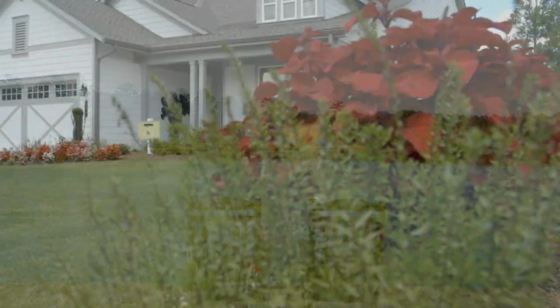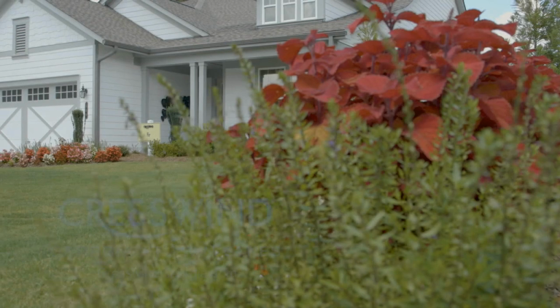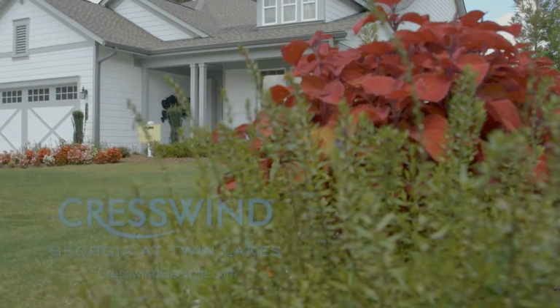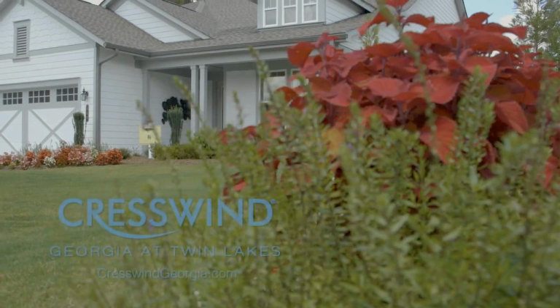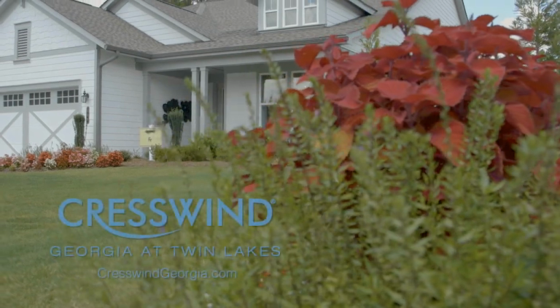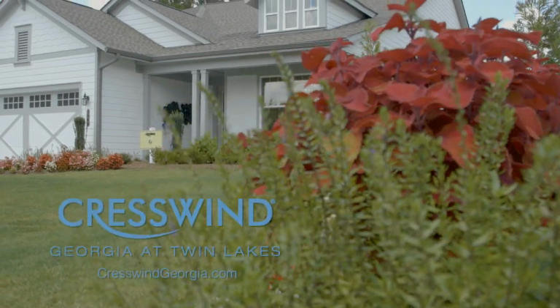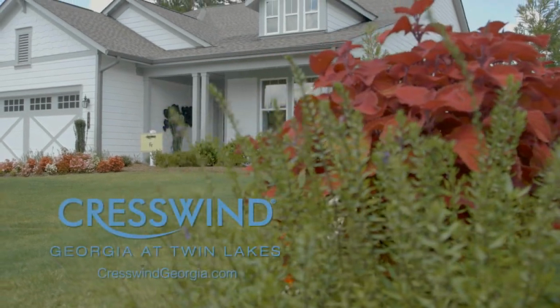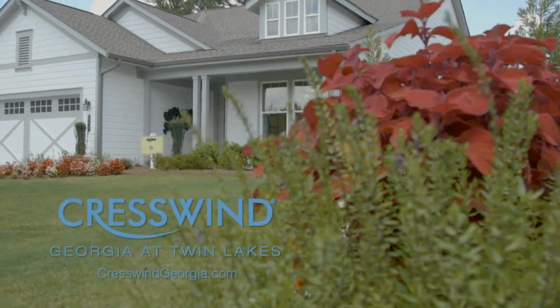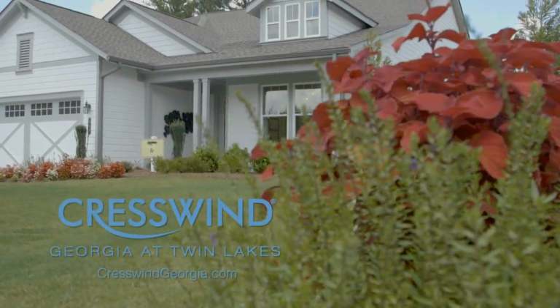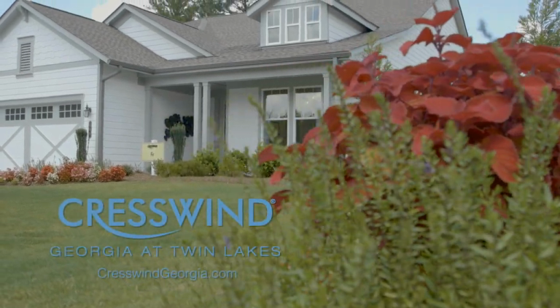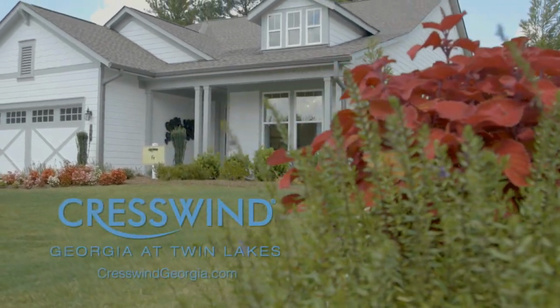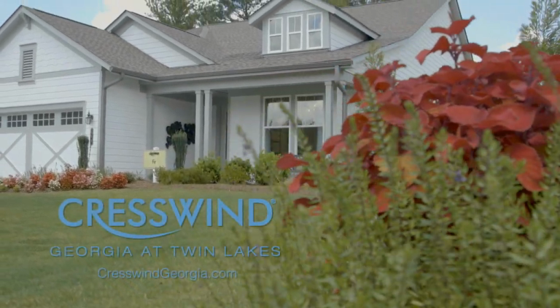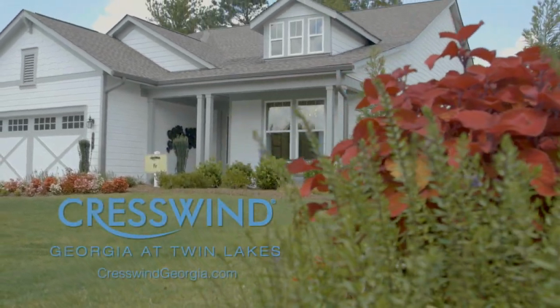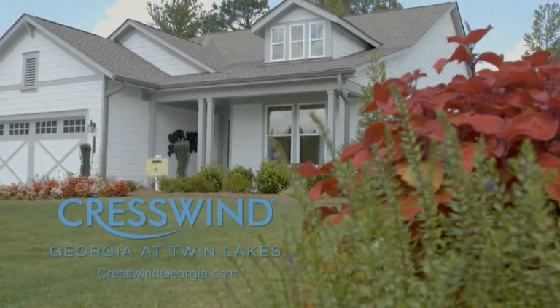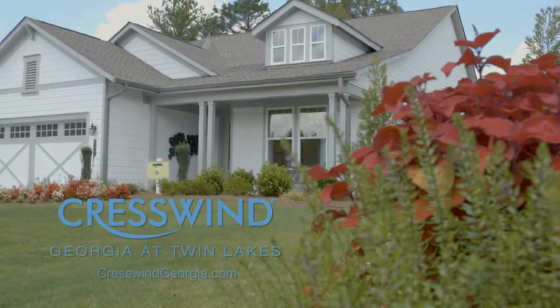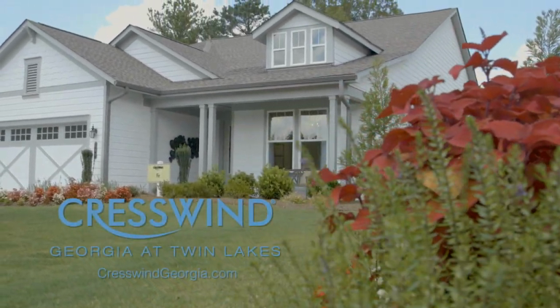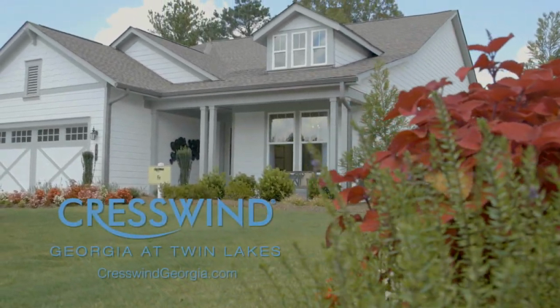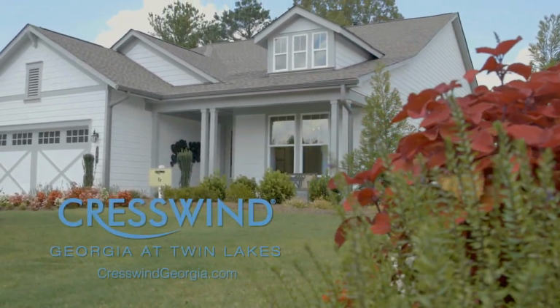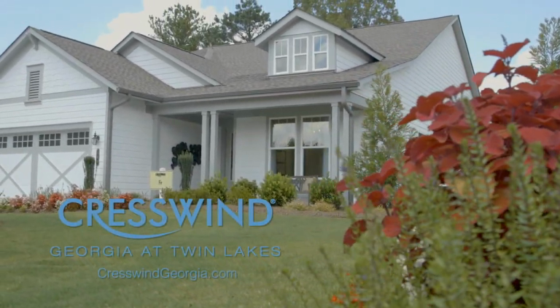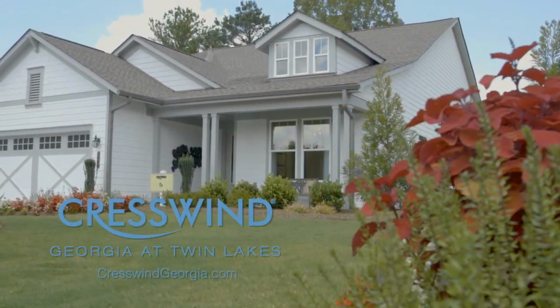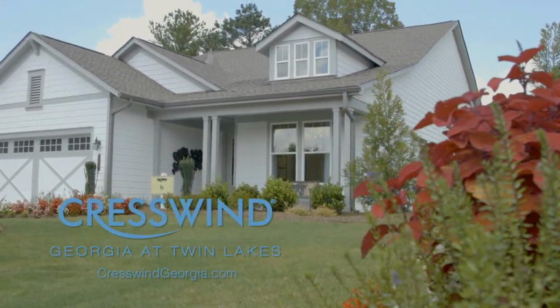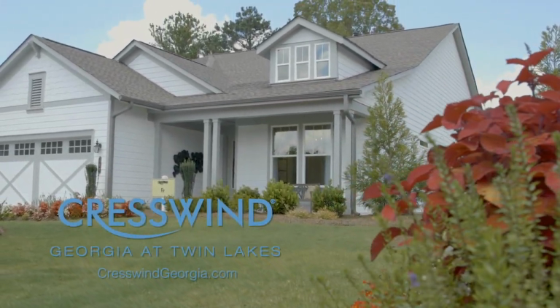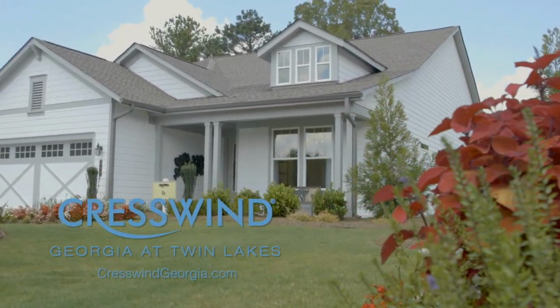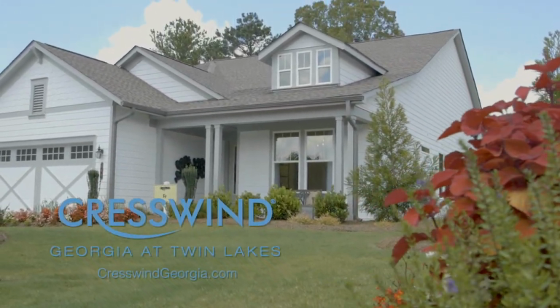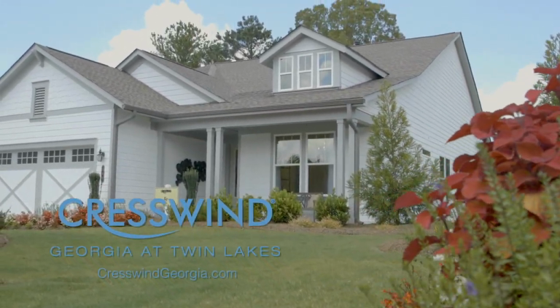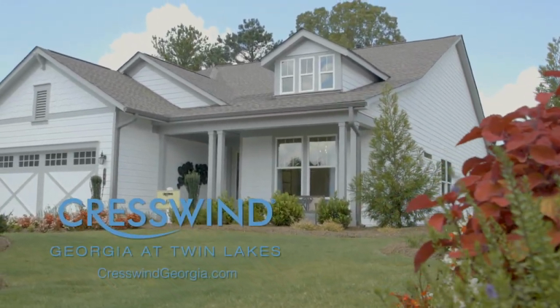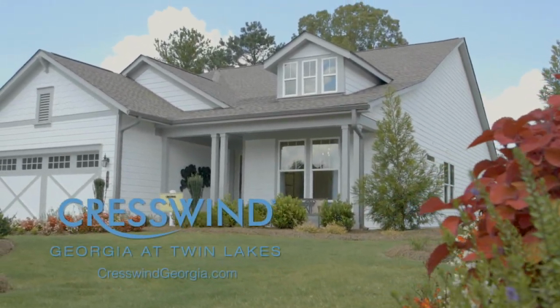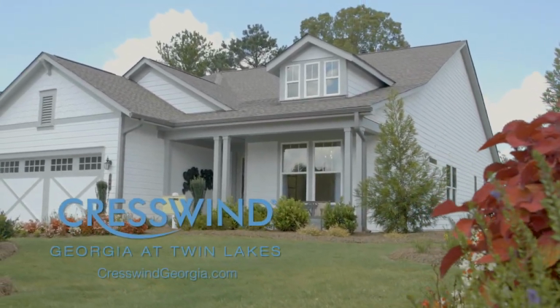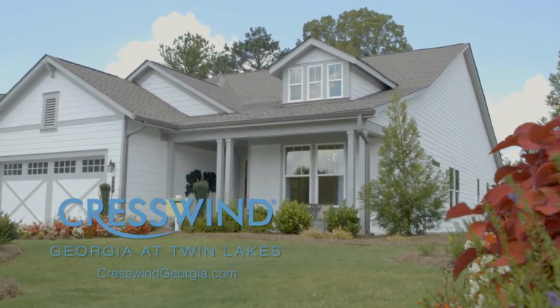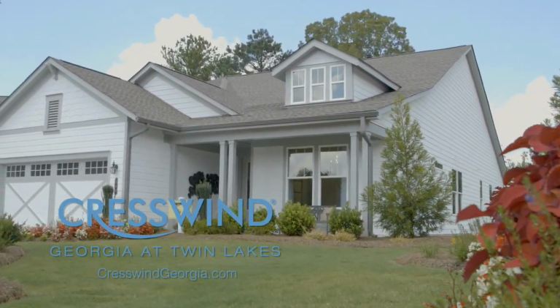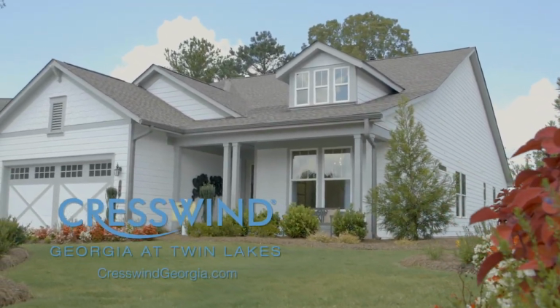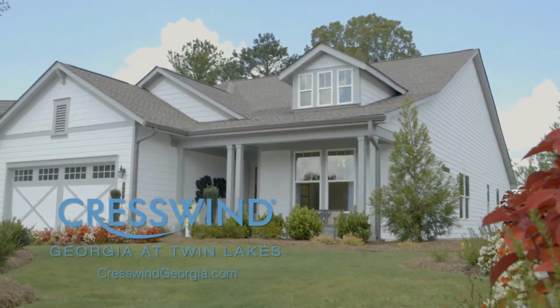Moments matter. Find yours at CresswindGeorgia.com.